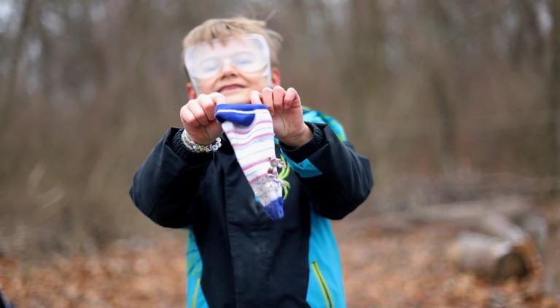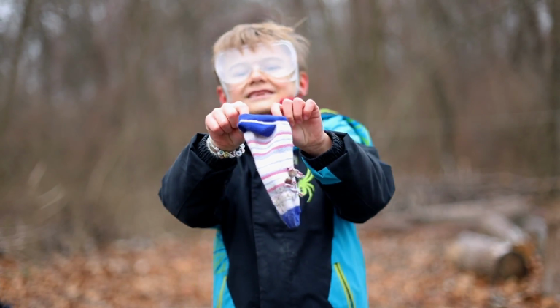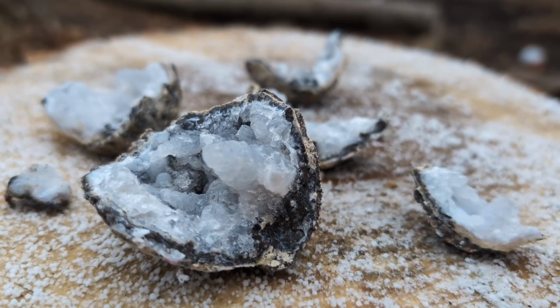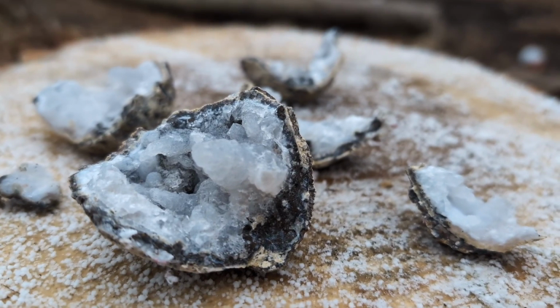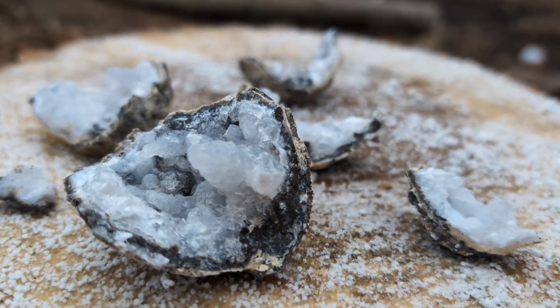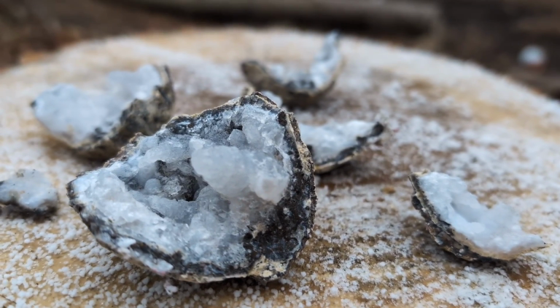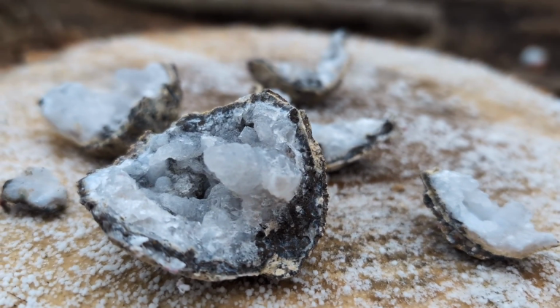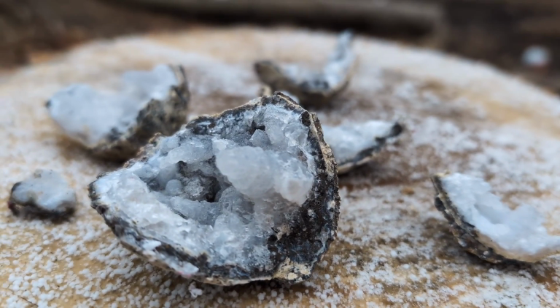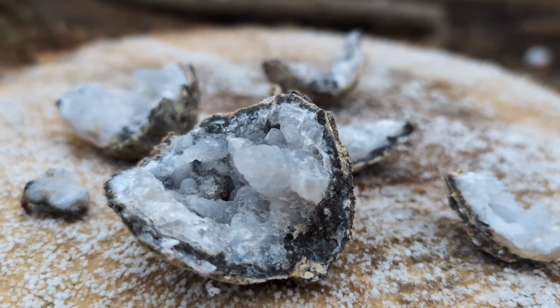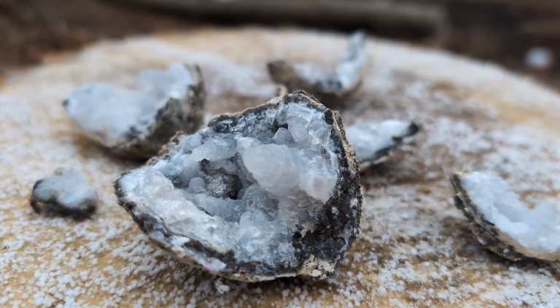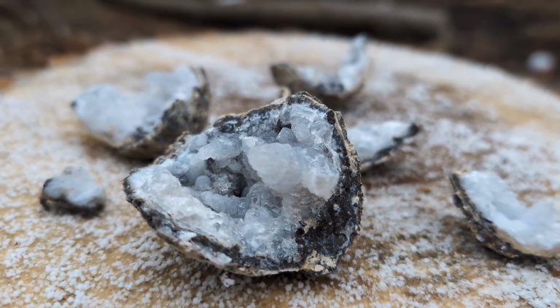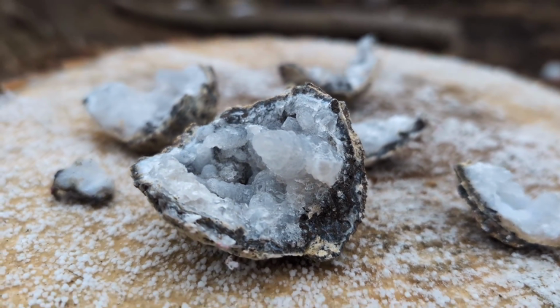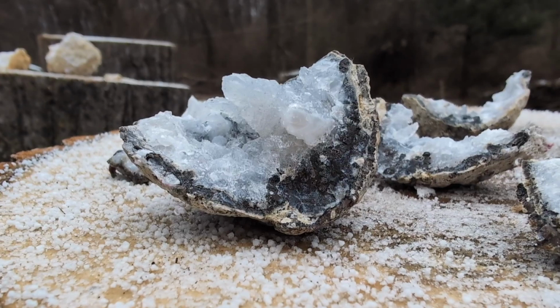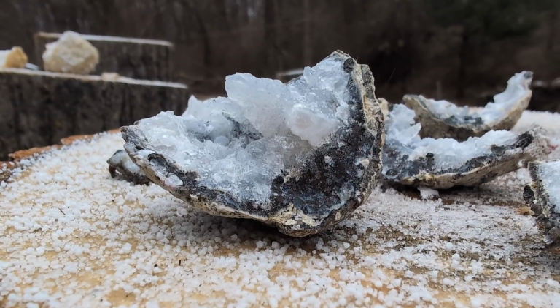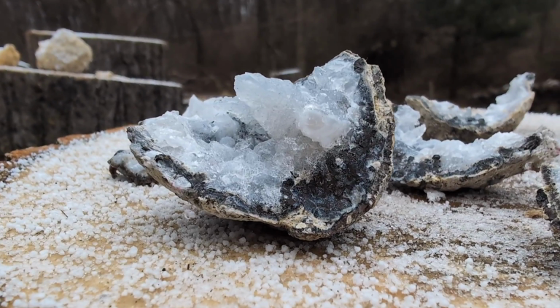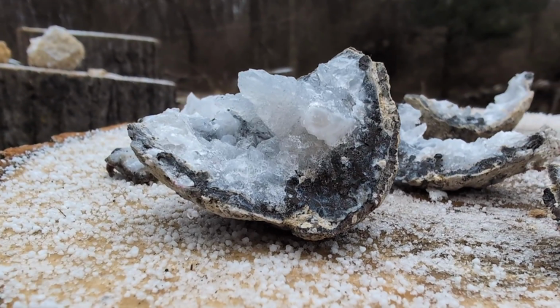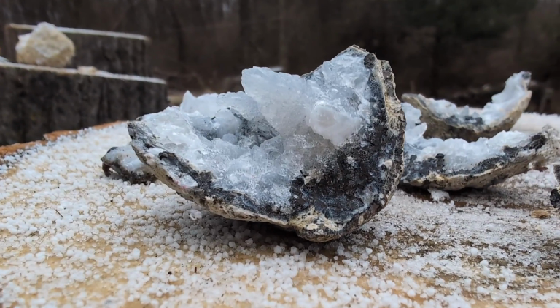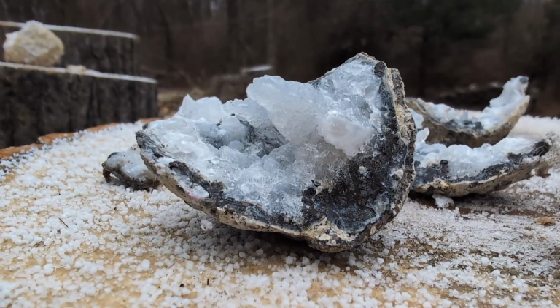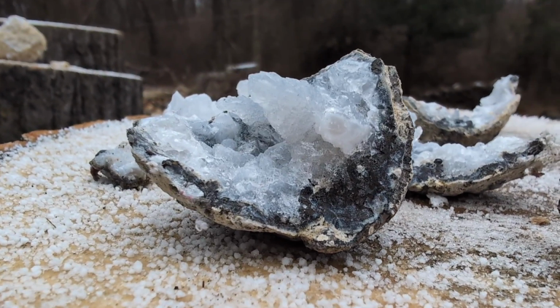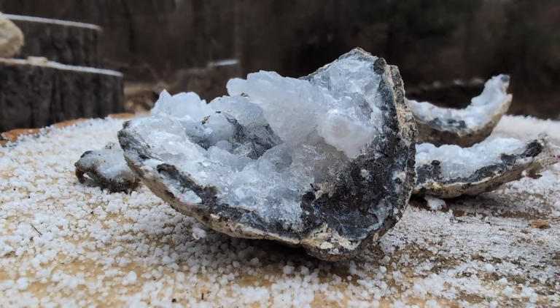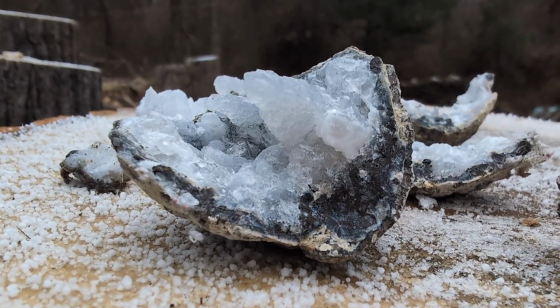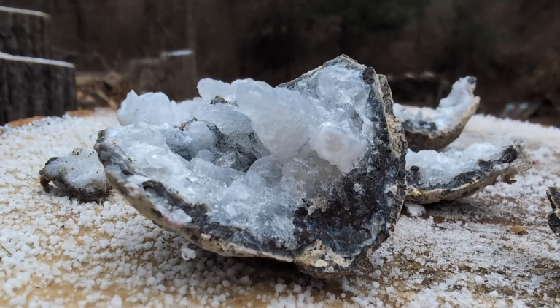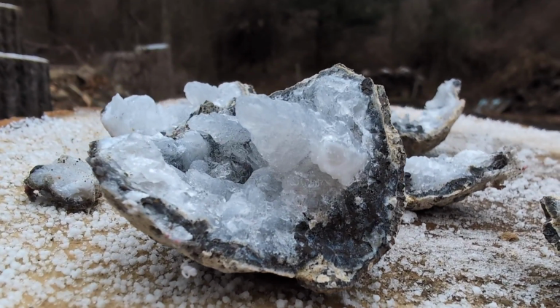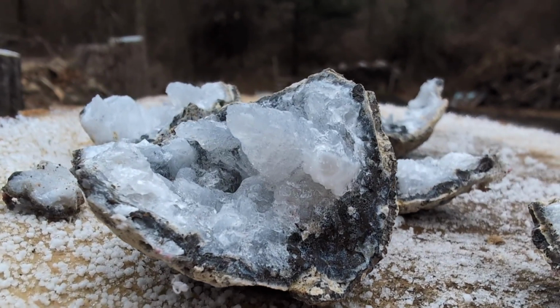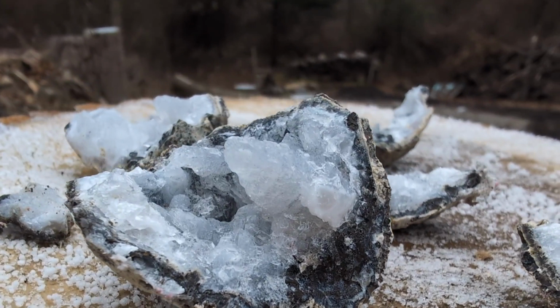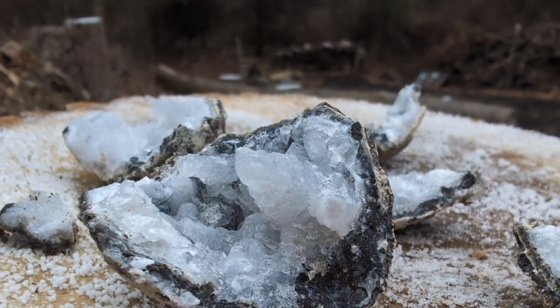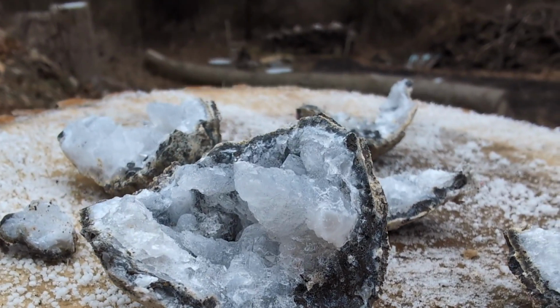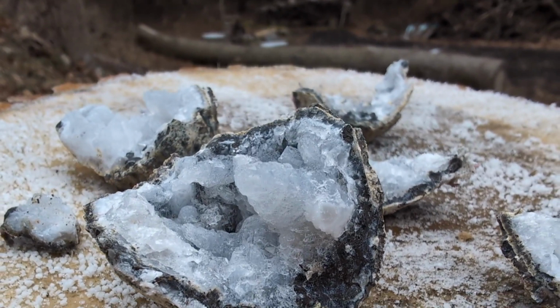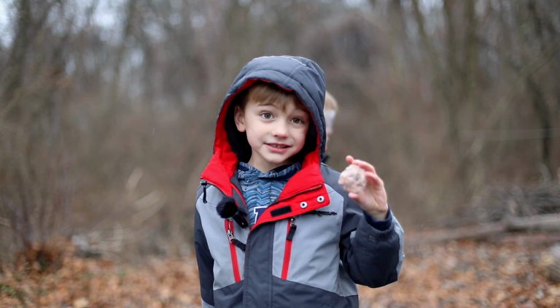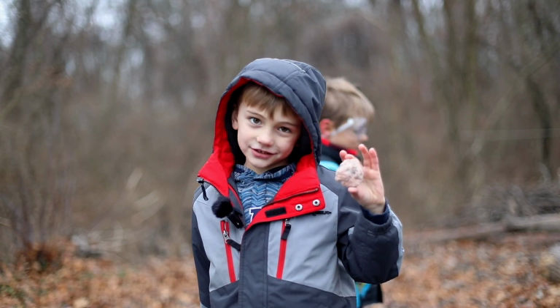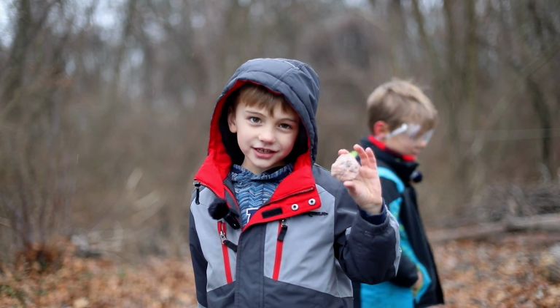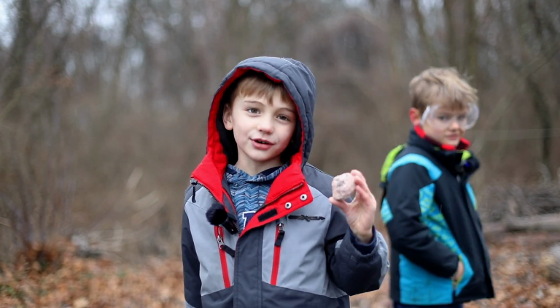This is a dog-toothed calcite geode. Do you see all the things like little teeth? Super cool. Let's do this one.